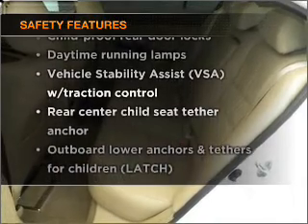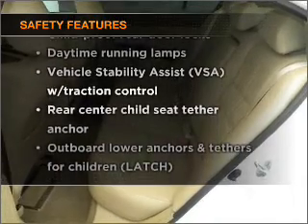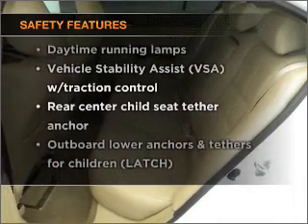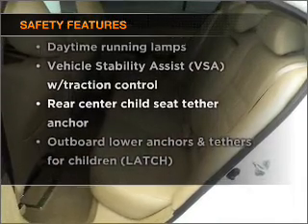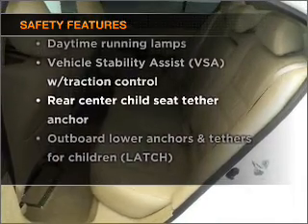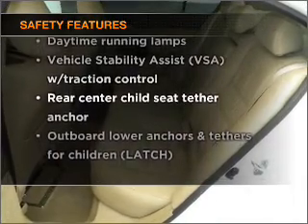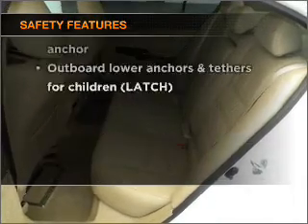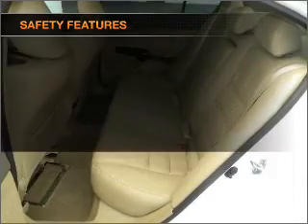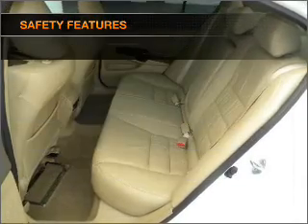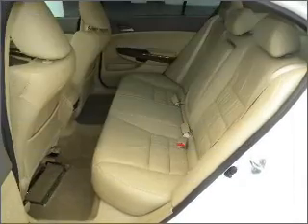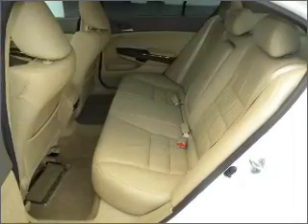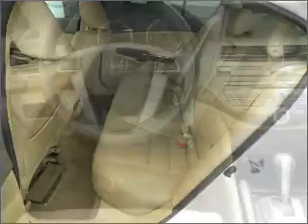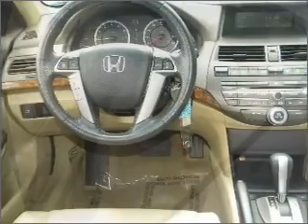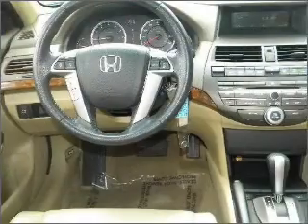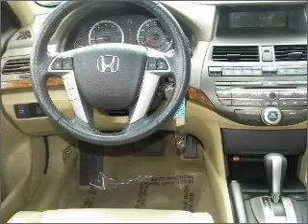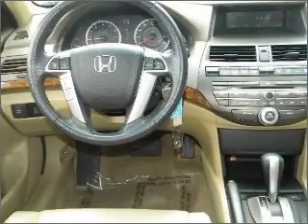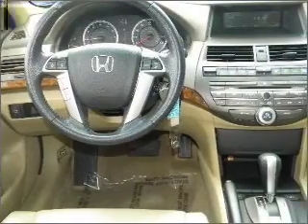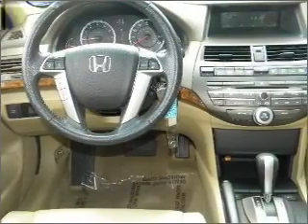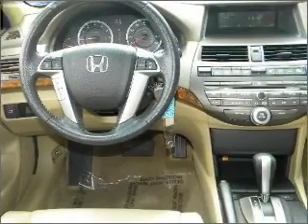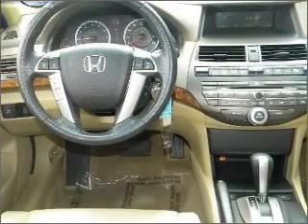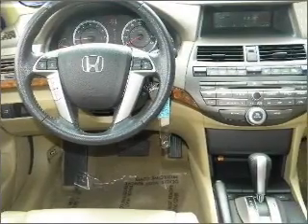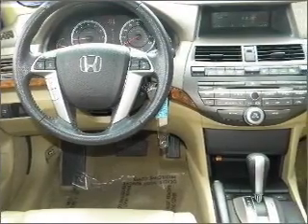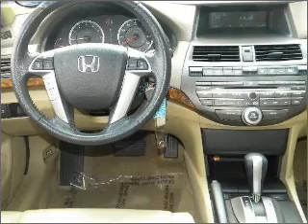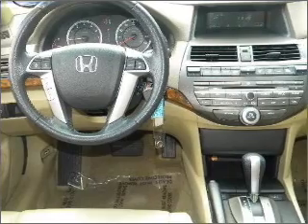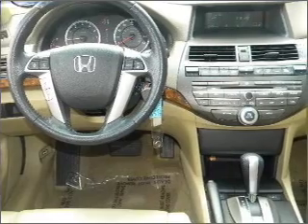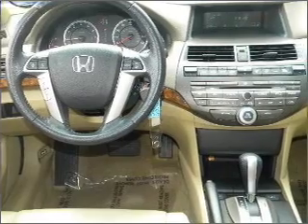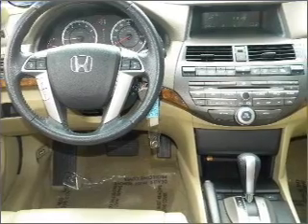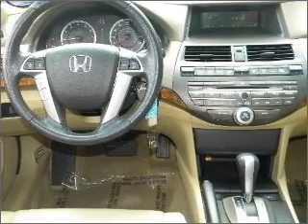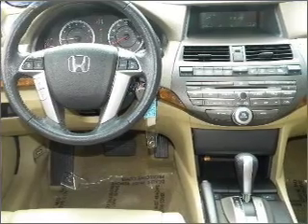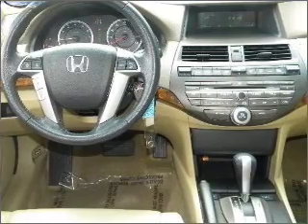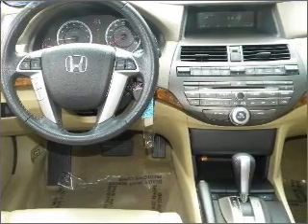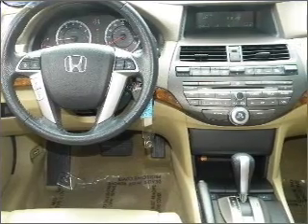Stability control. Our website offers more information on all of our vehicles. Call us today to start test driving.